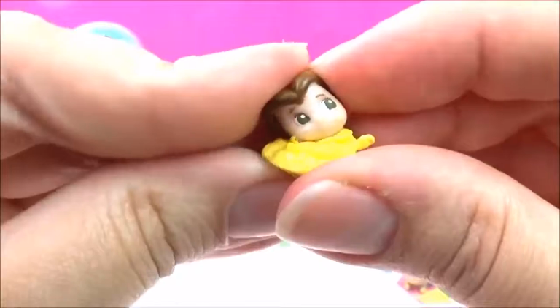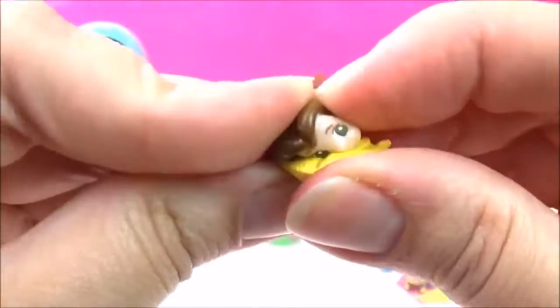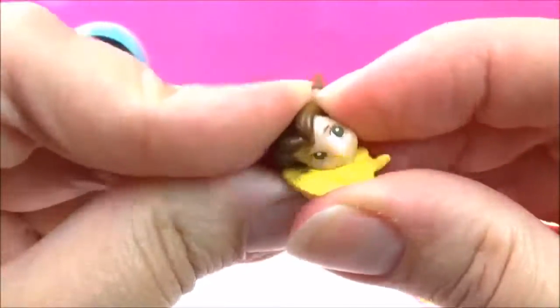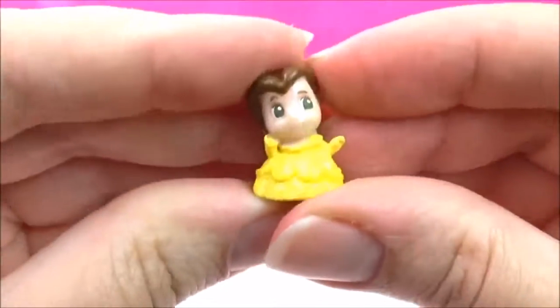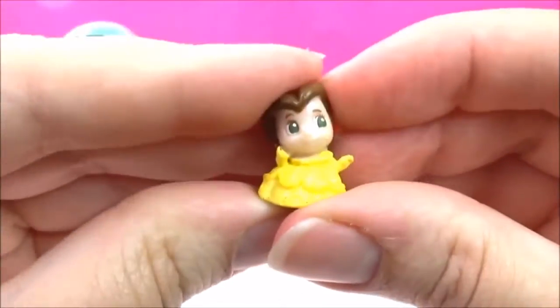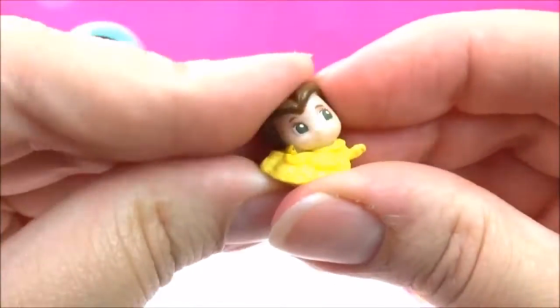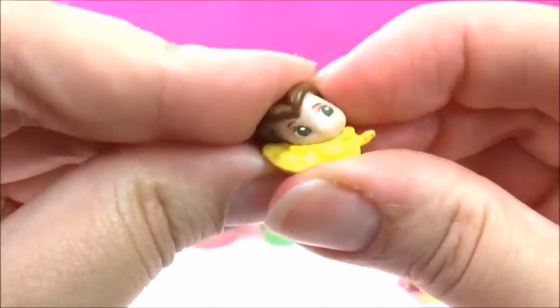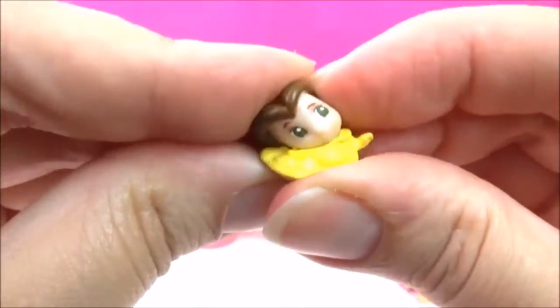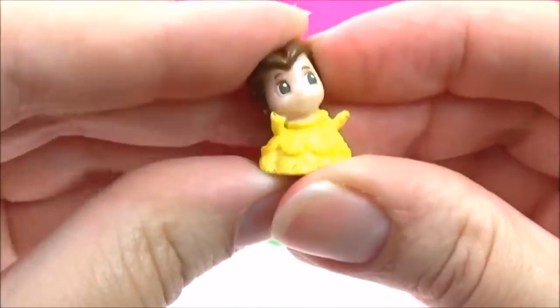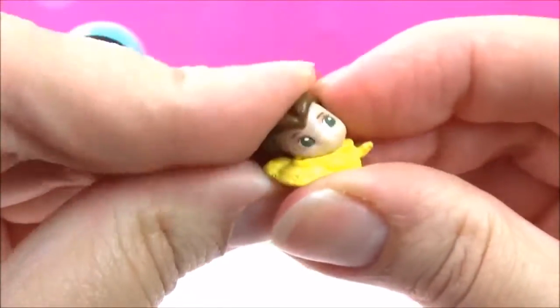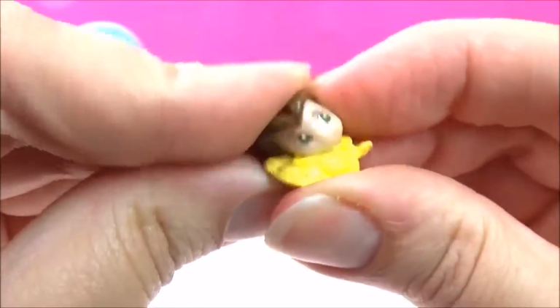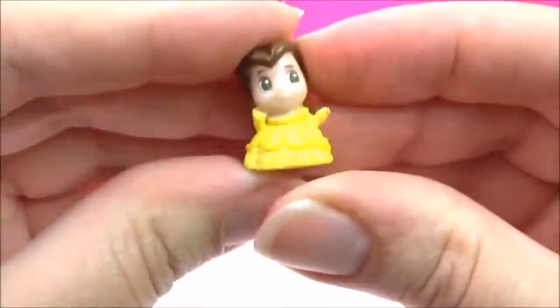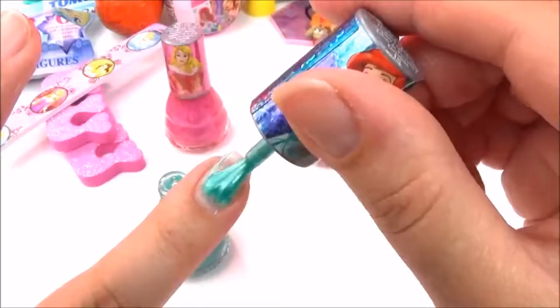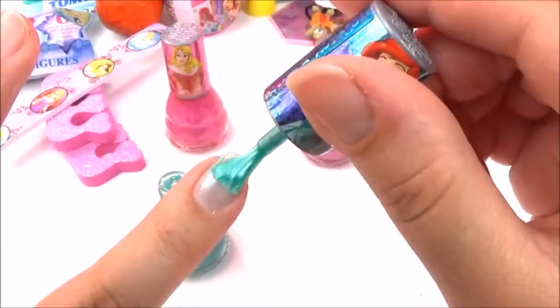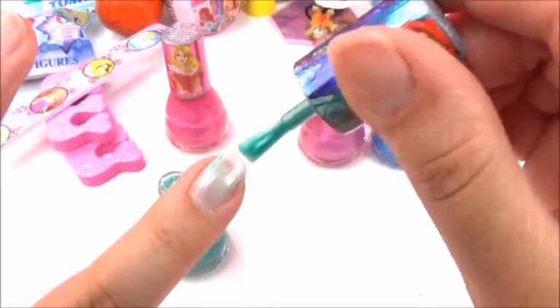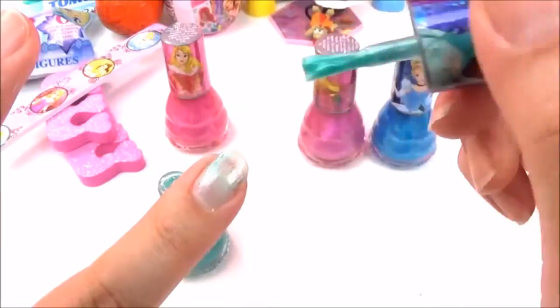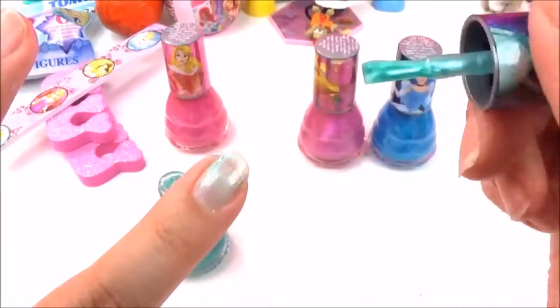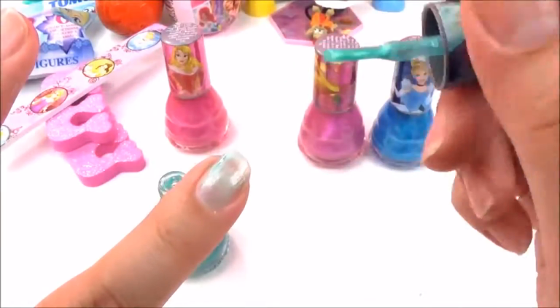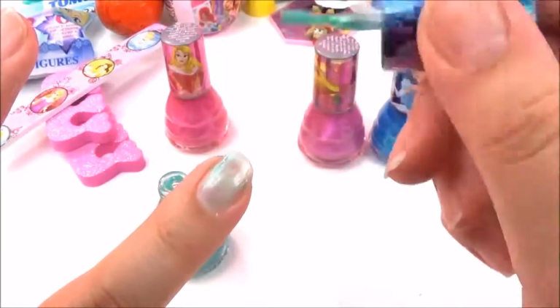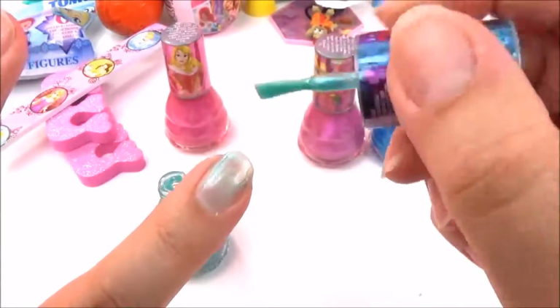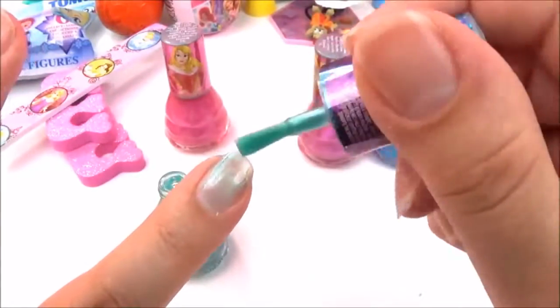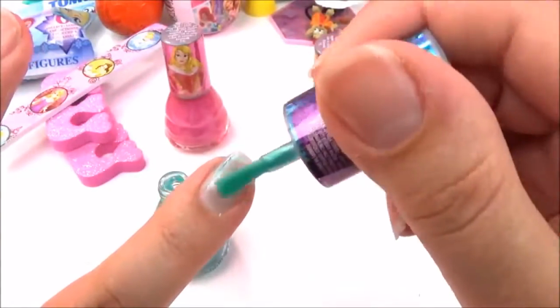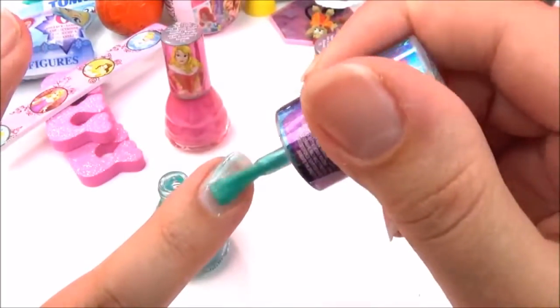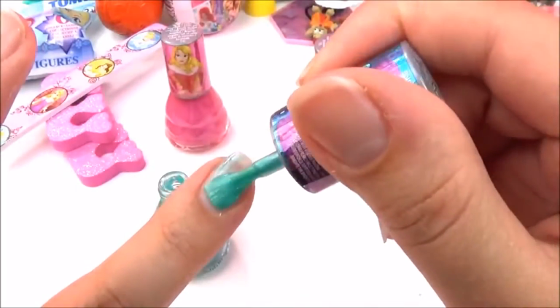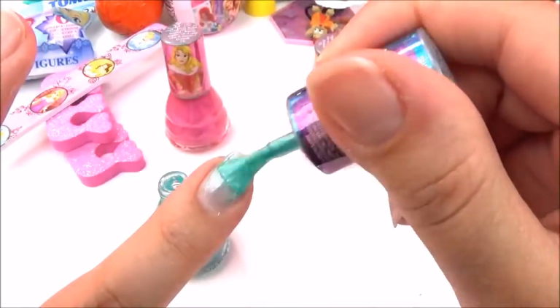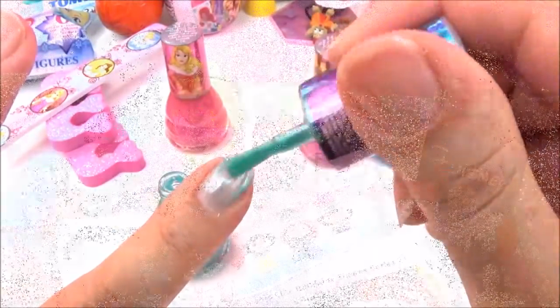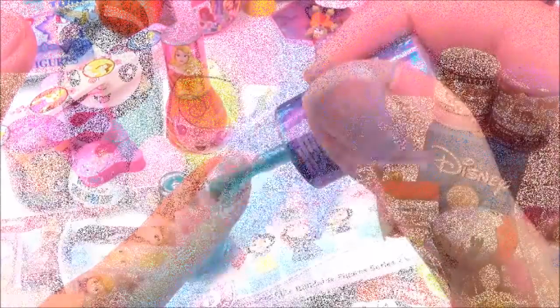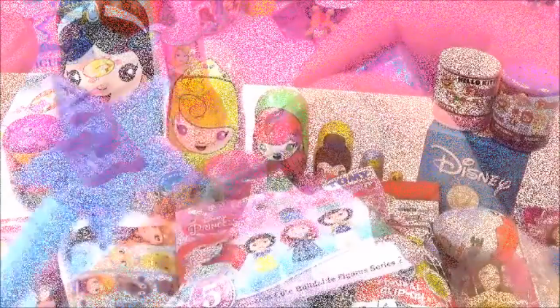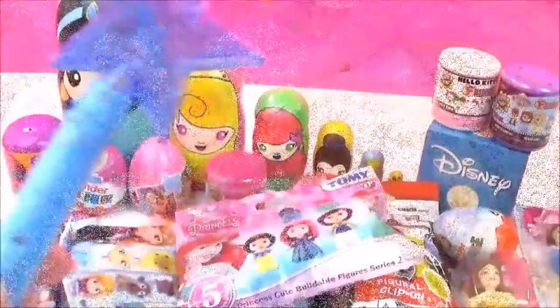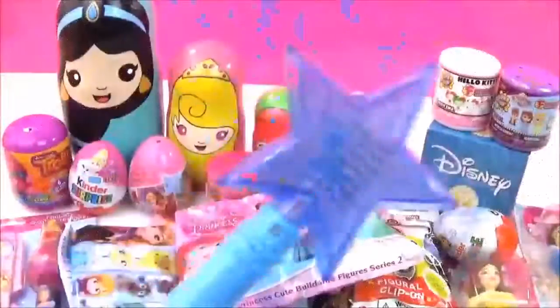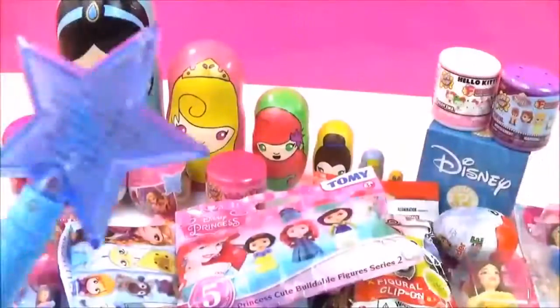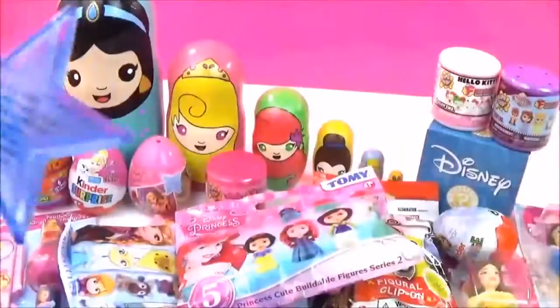Squish! Such a nice shimmery green colour. Wow!